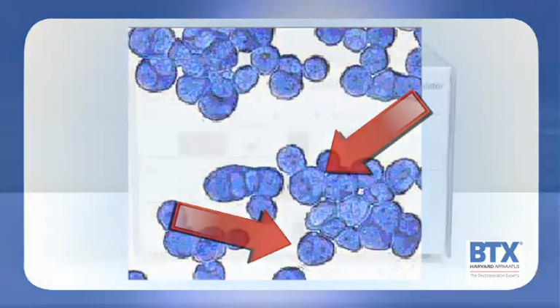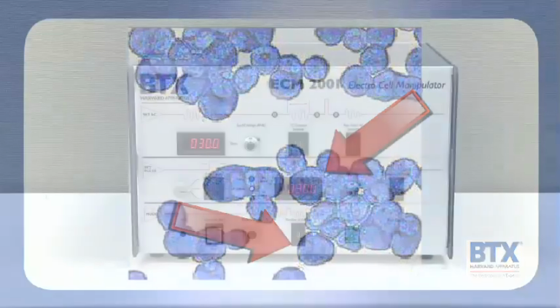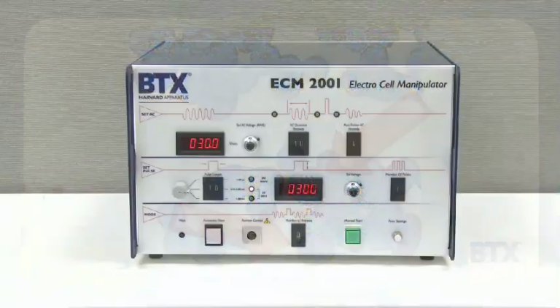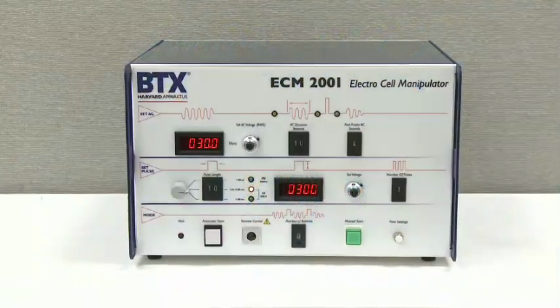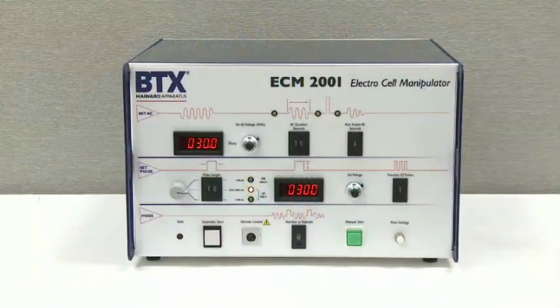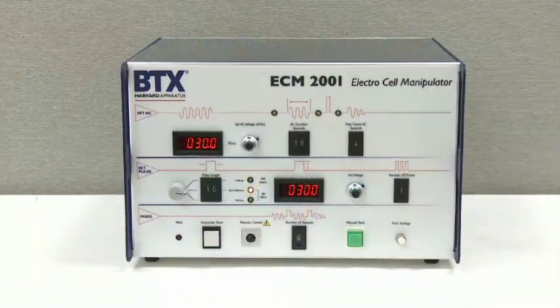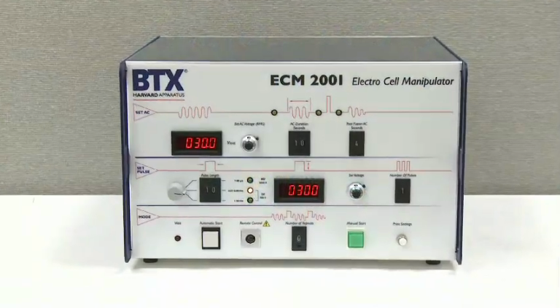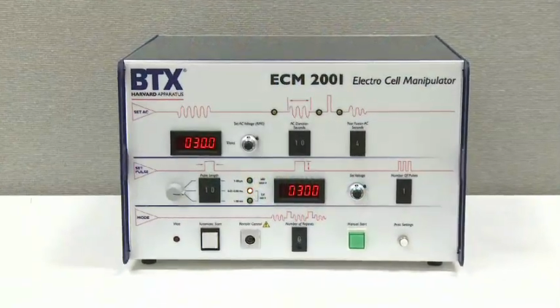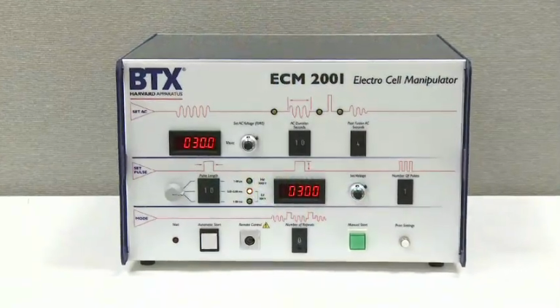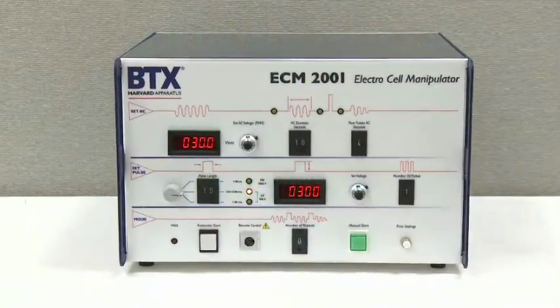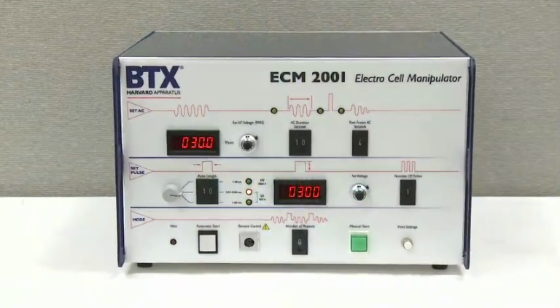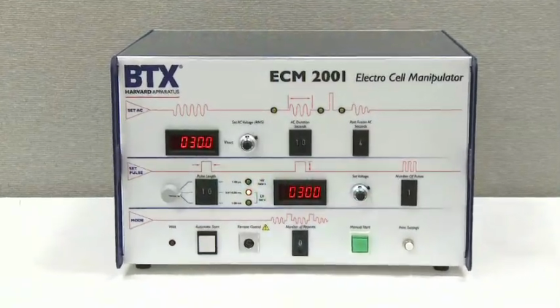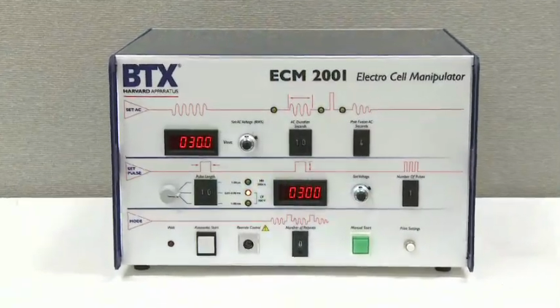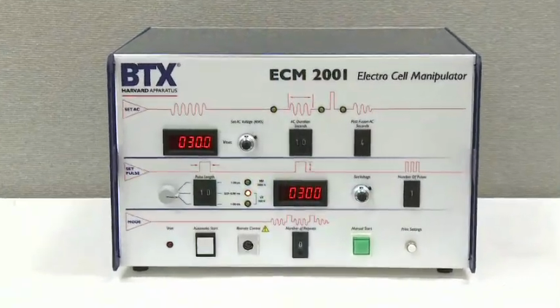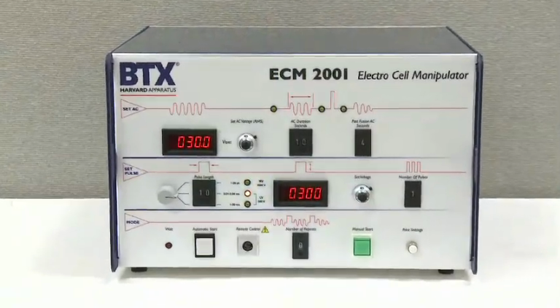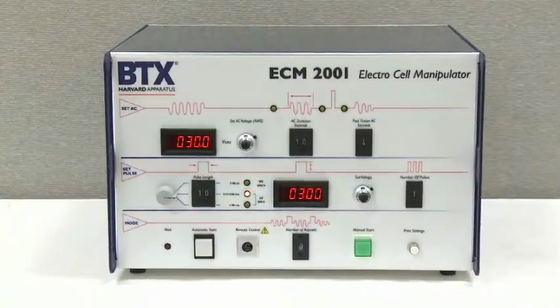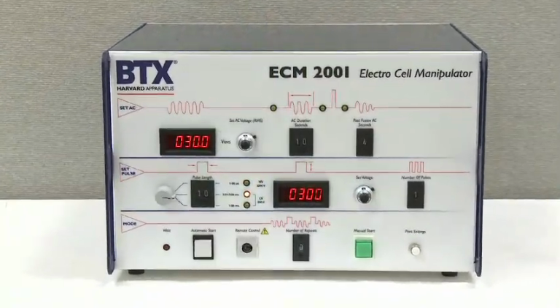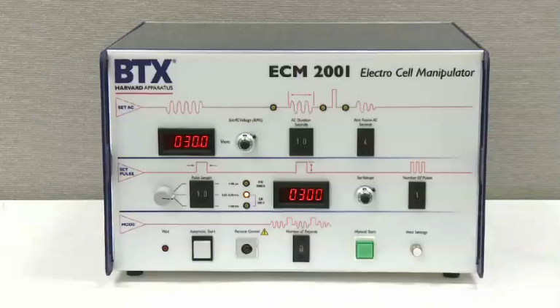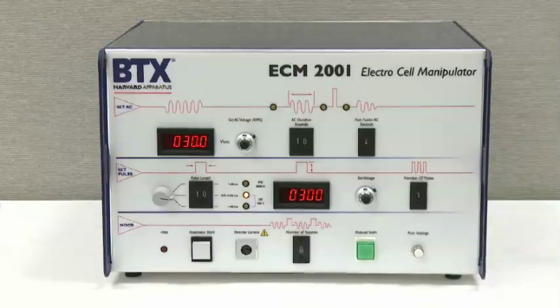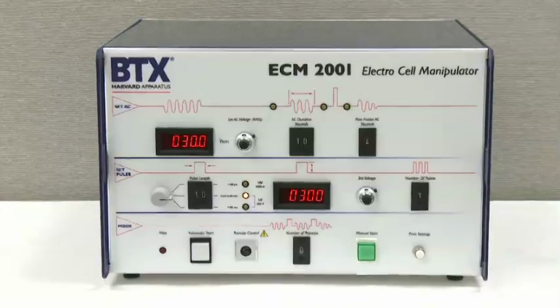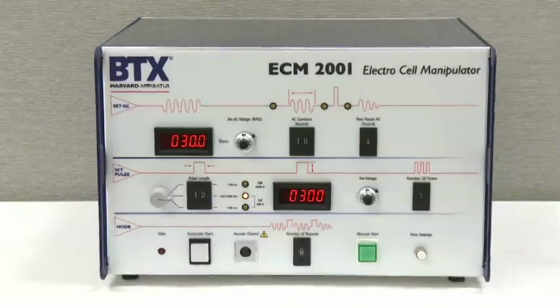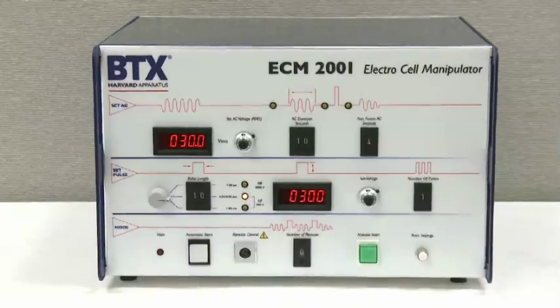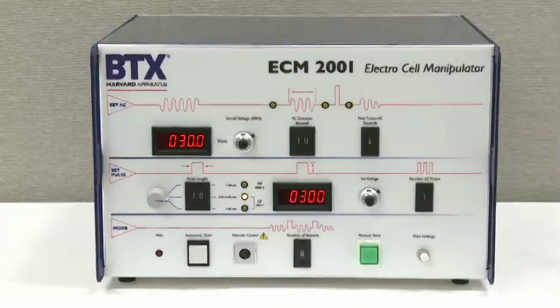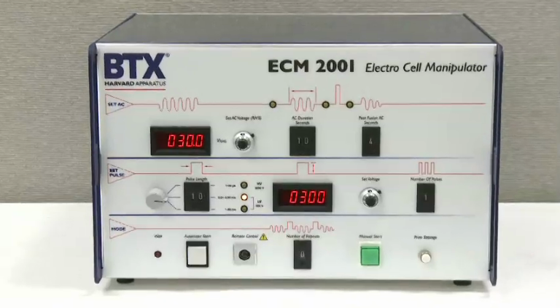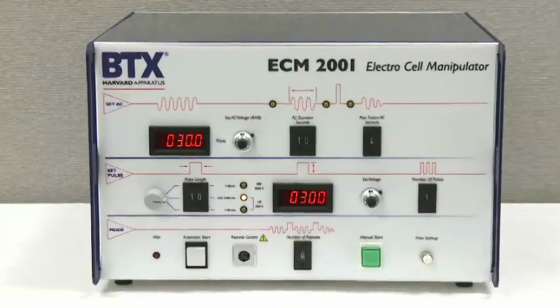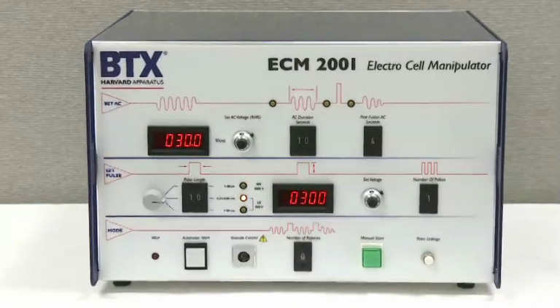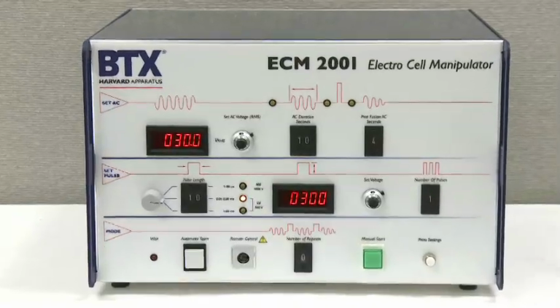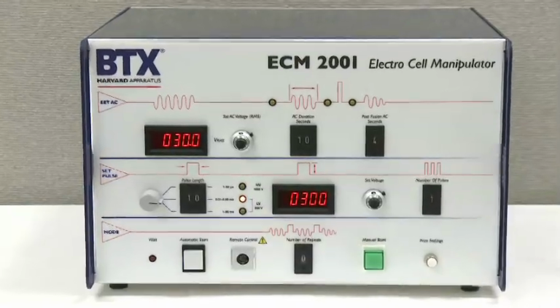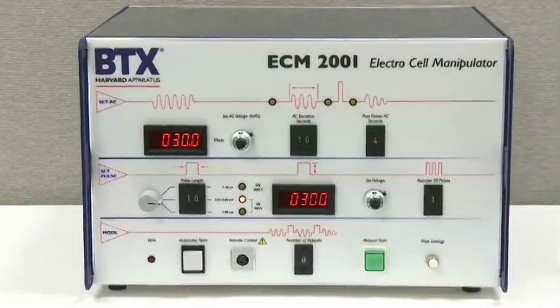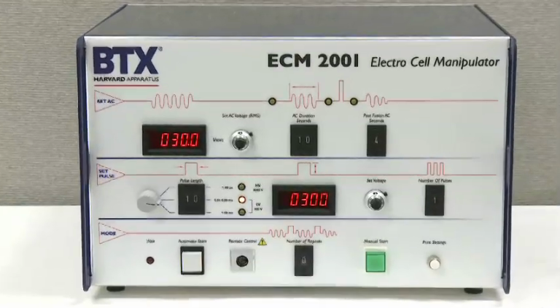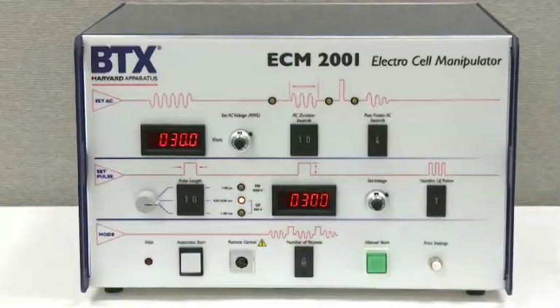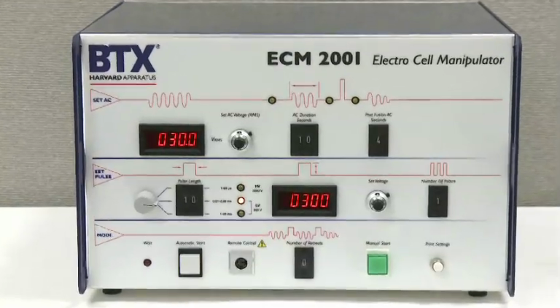This concludes the setup and video training for the ECM-2001 system.